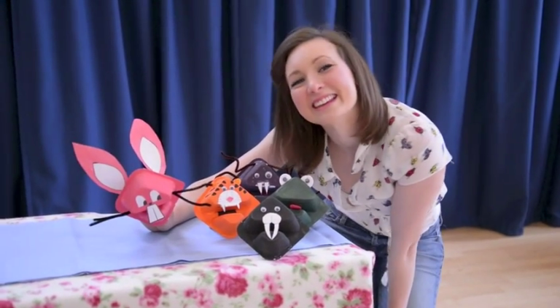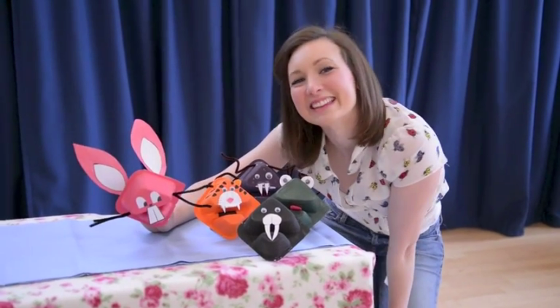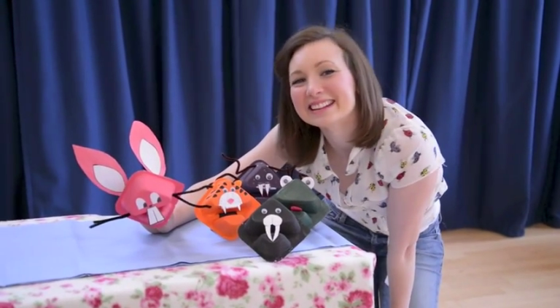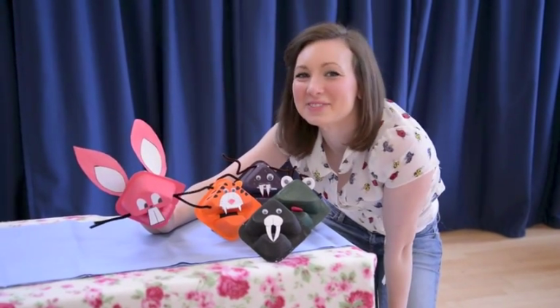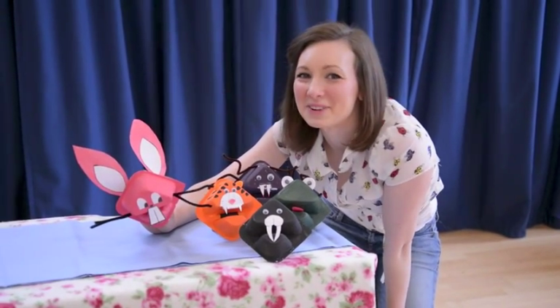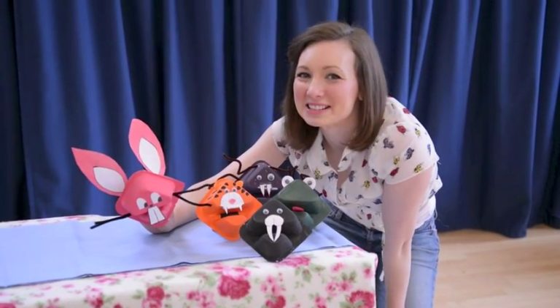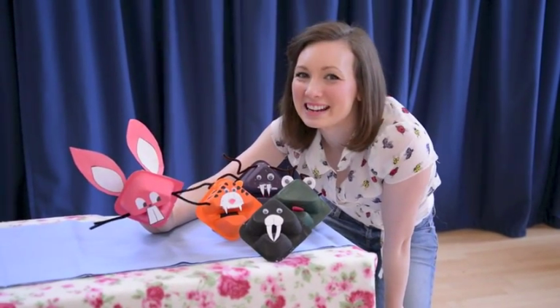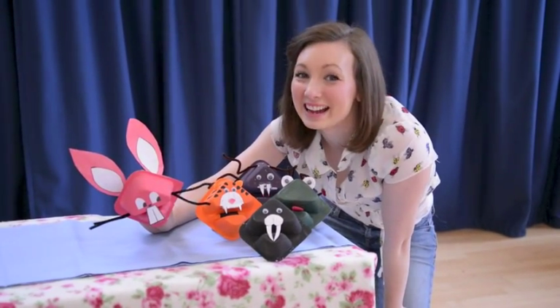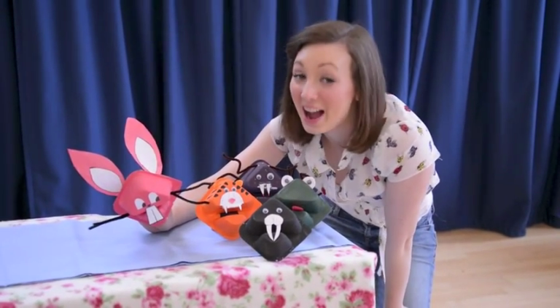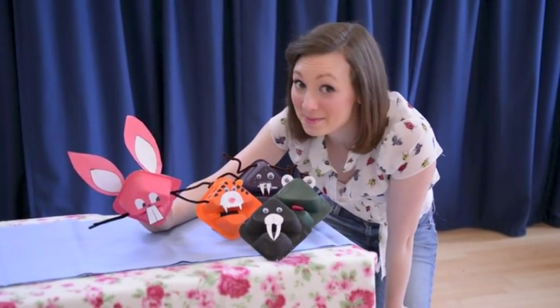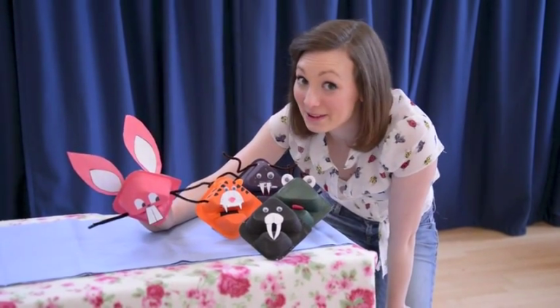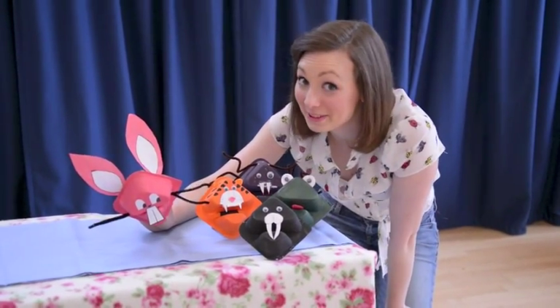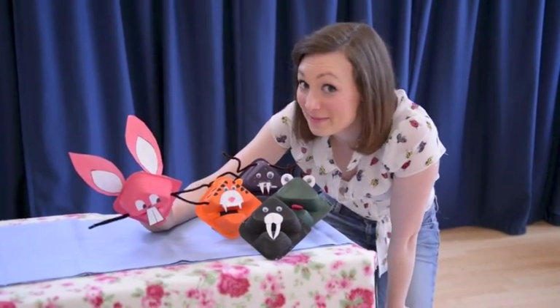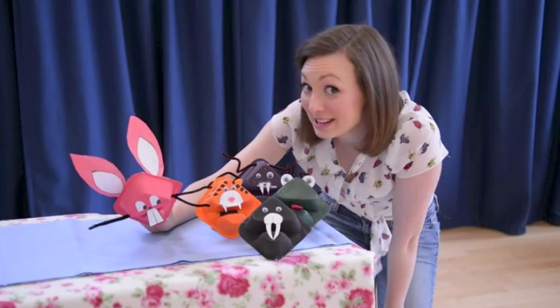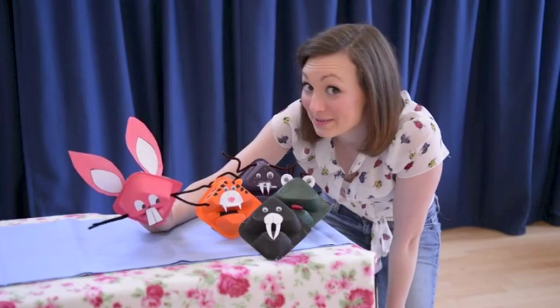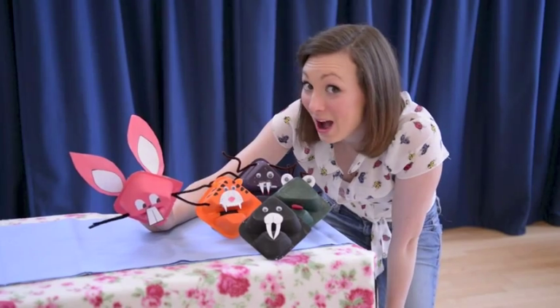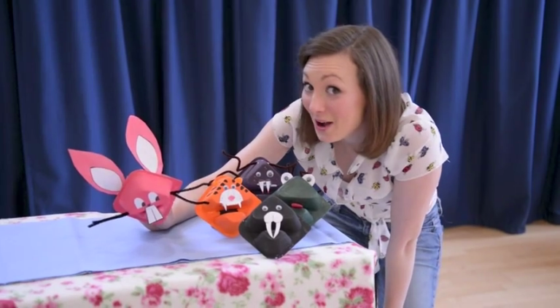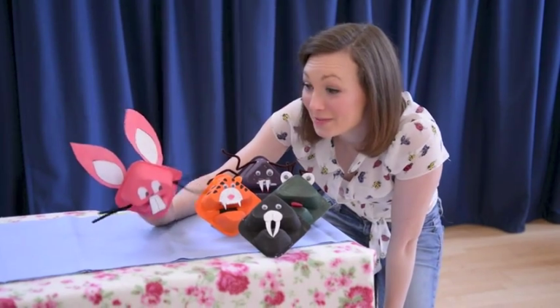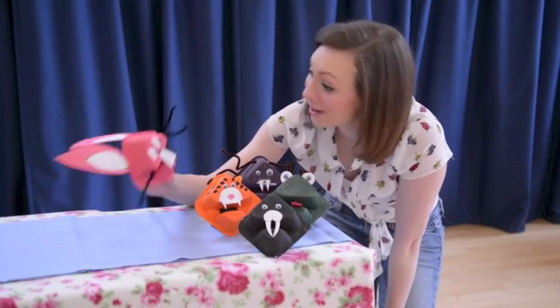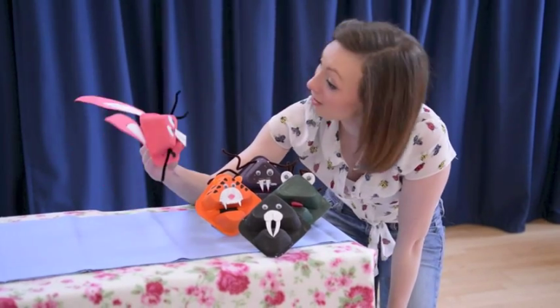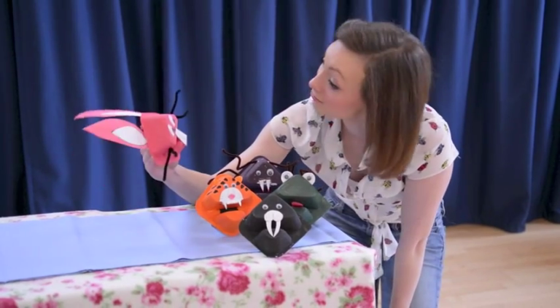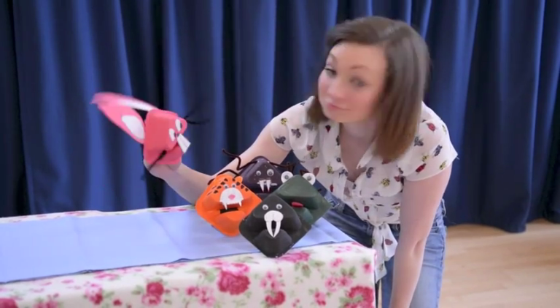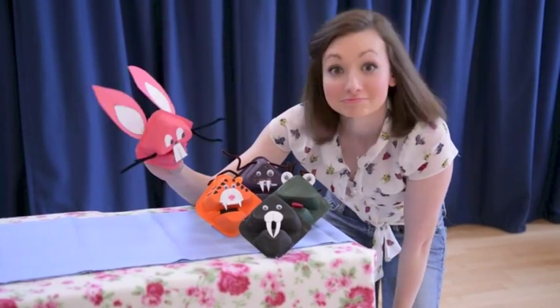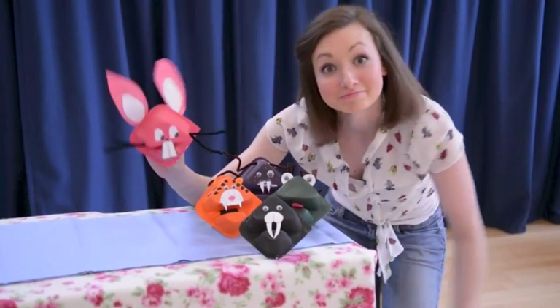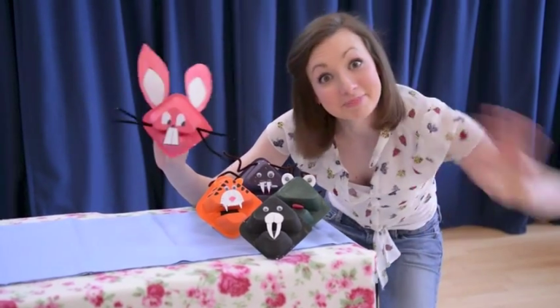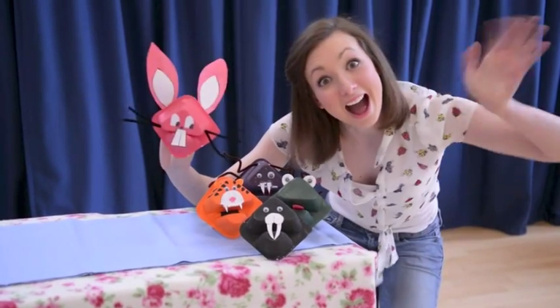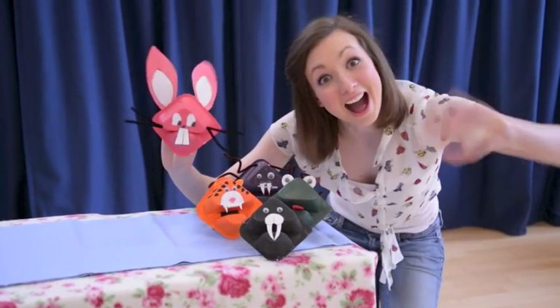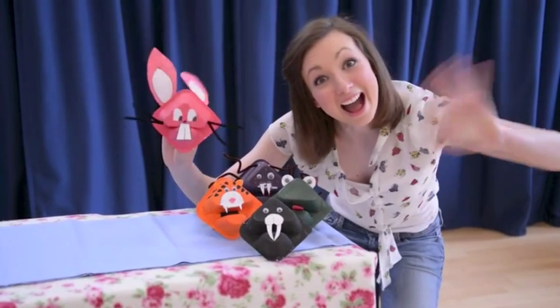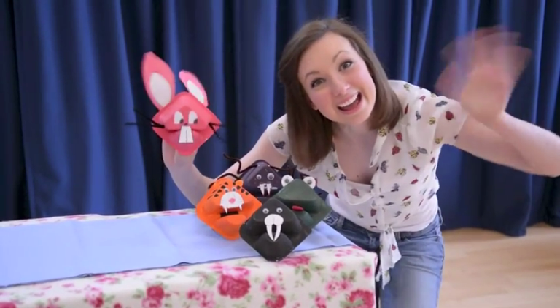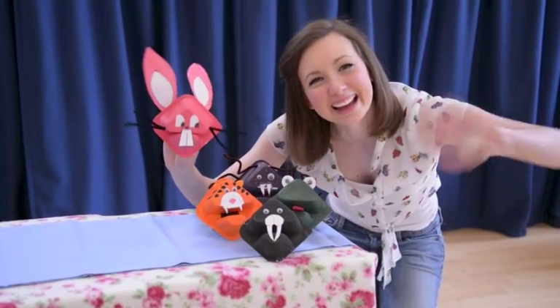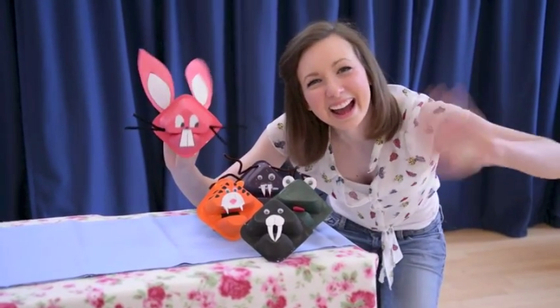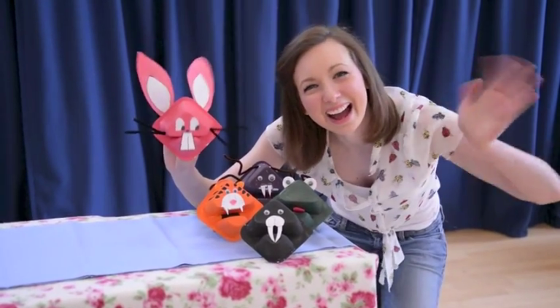Thank you for watching. I hope you have fun making them at home. Bye!